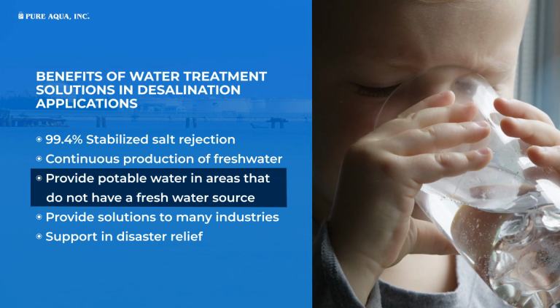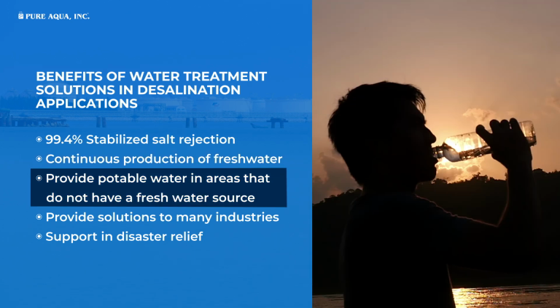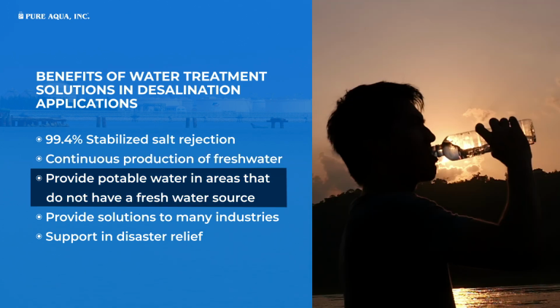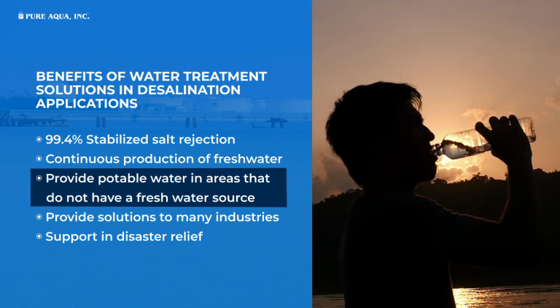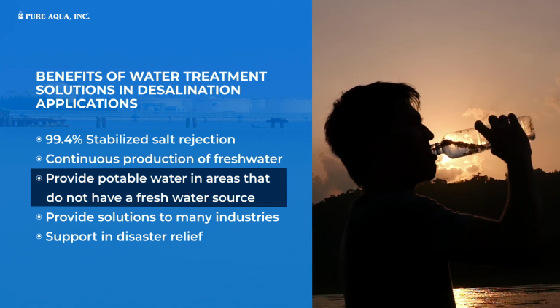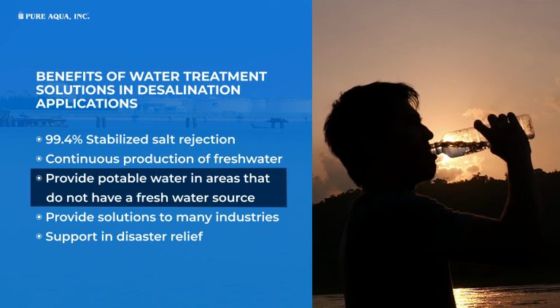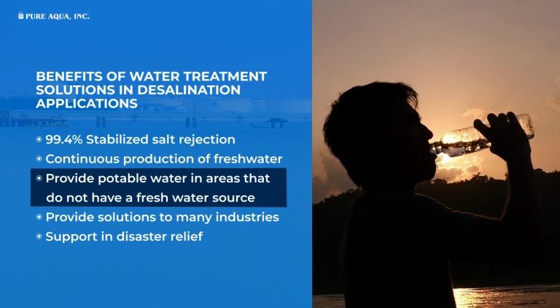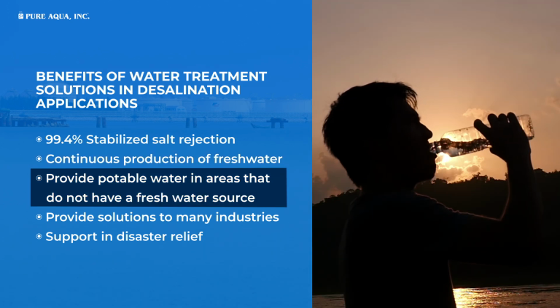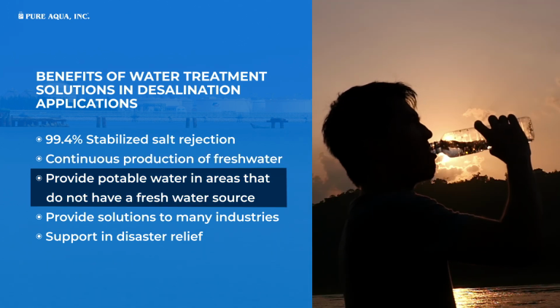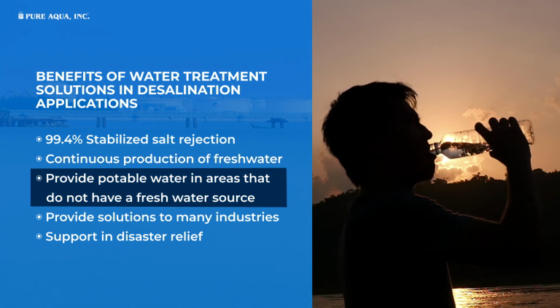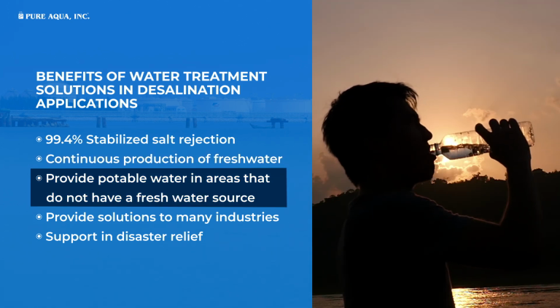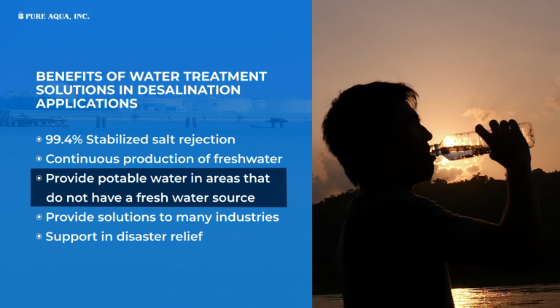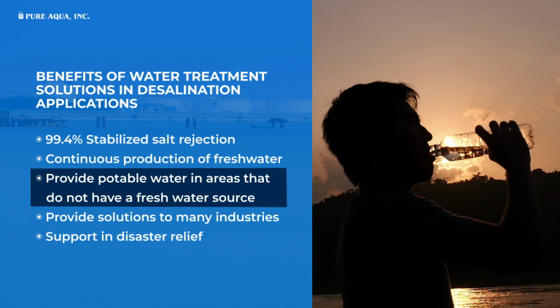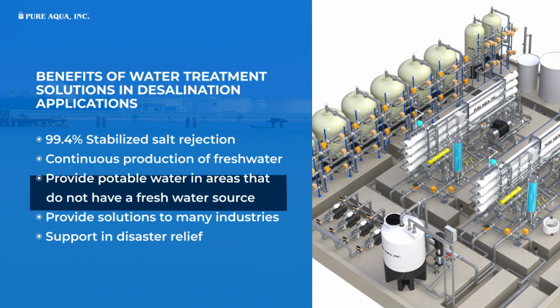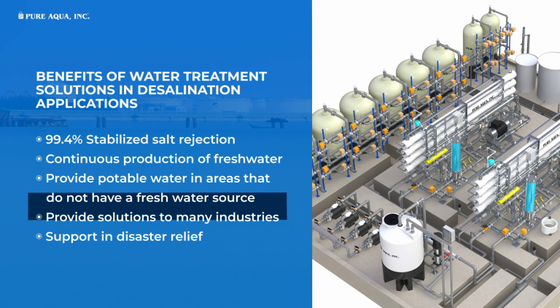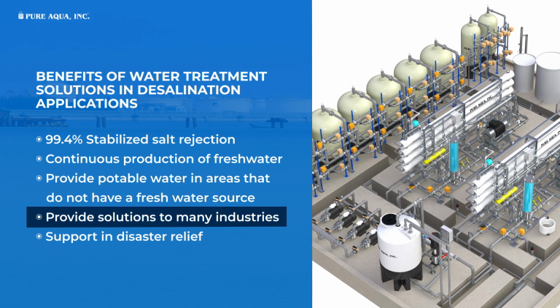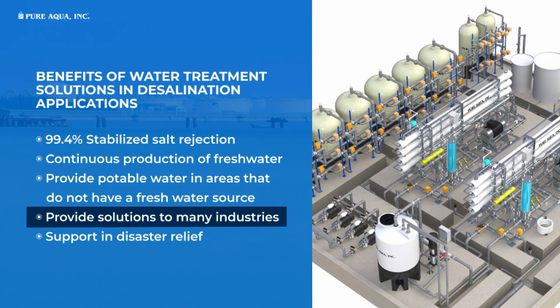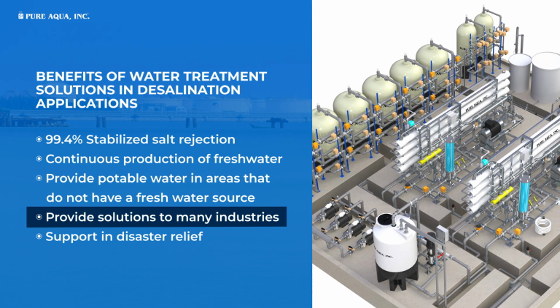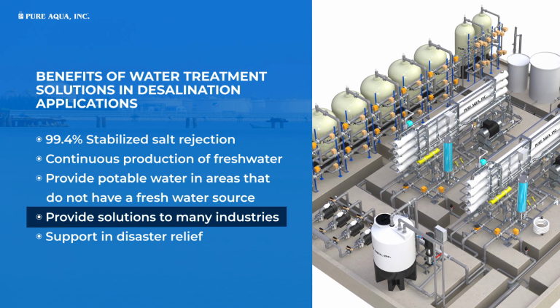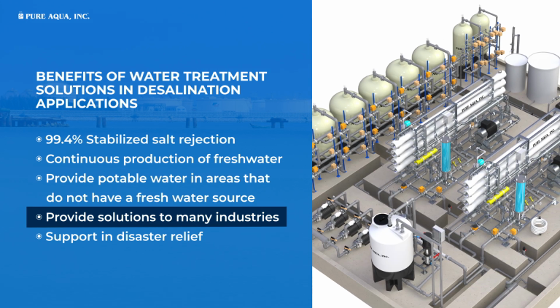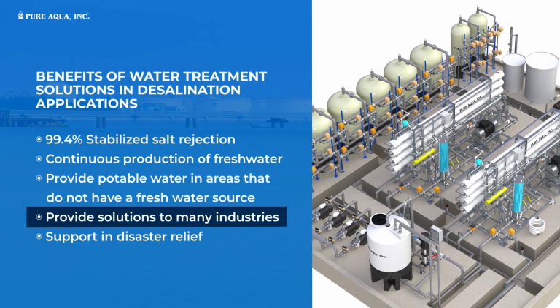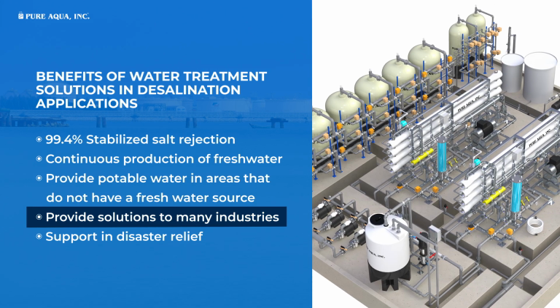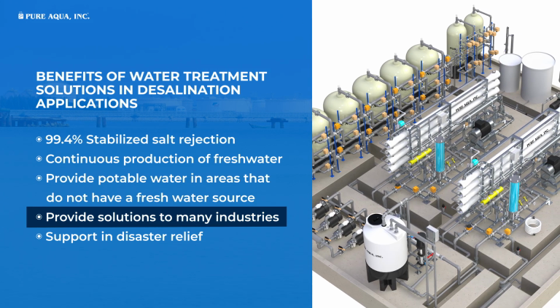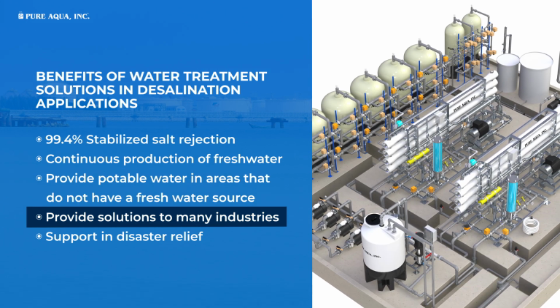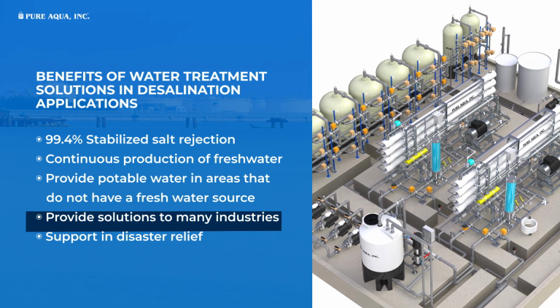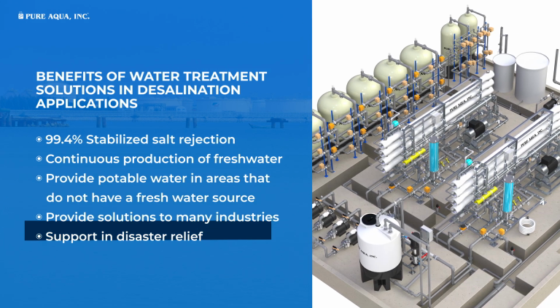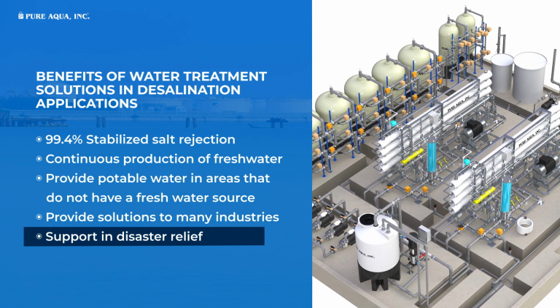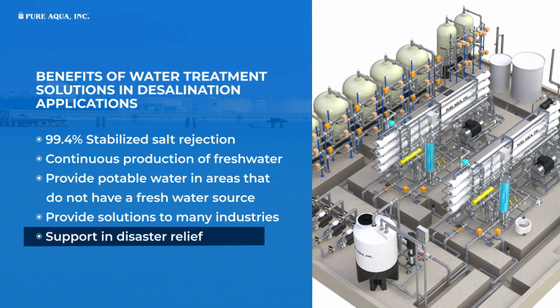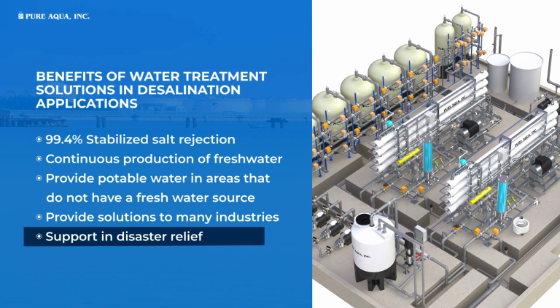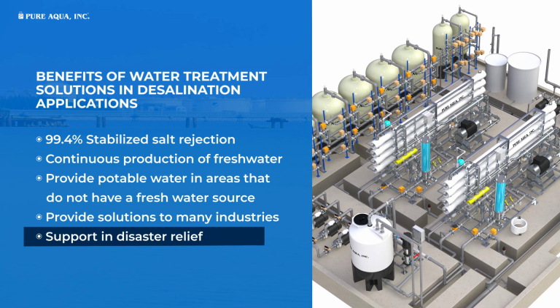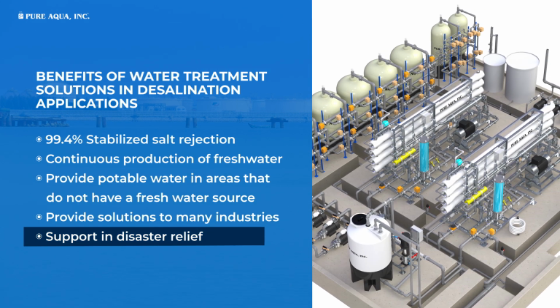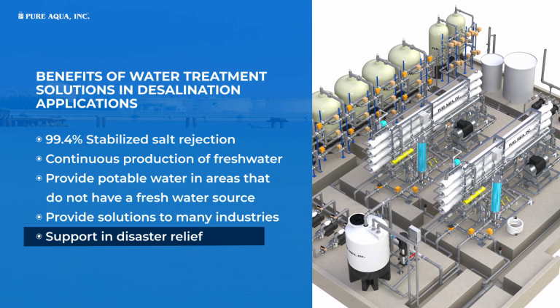These solutions provide potable water in areas that do not have a fresh water source, offer solutions to many industries, and support in disaster relief.